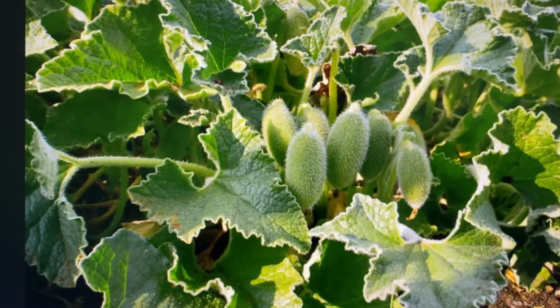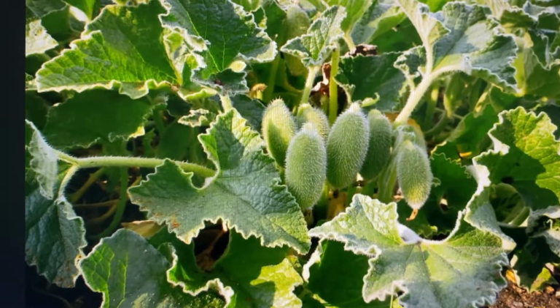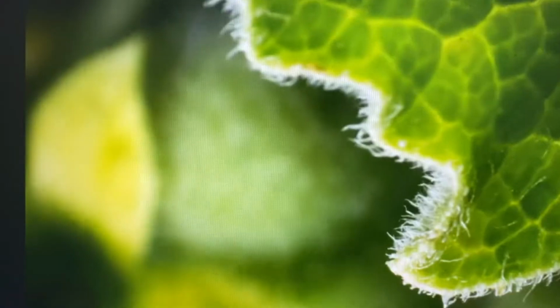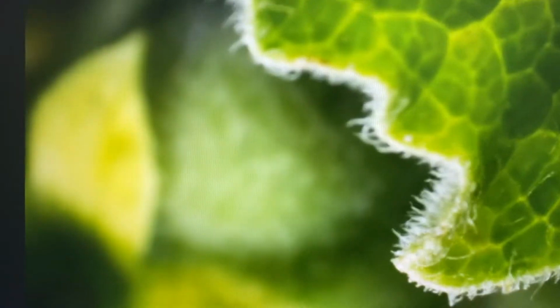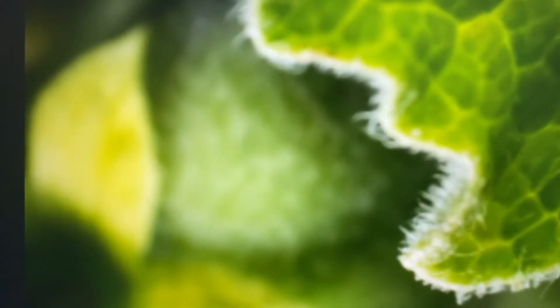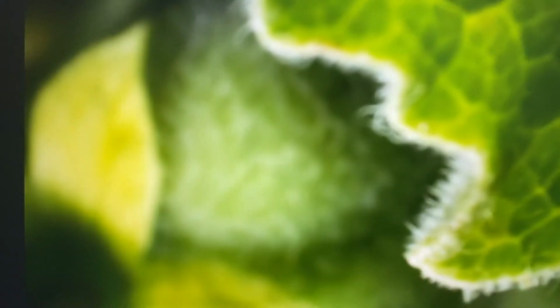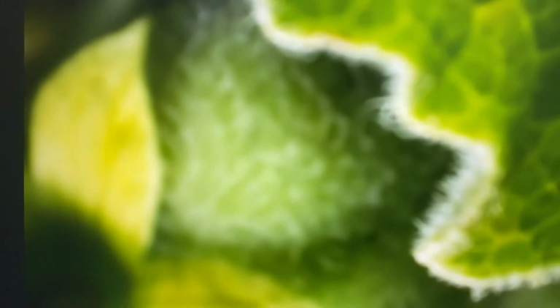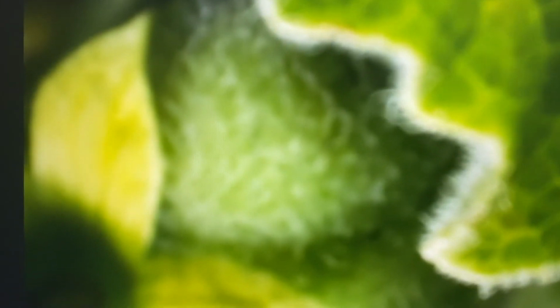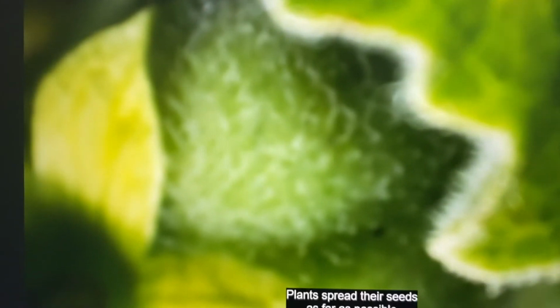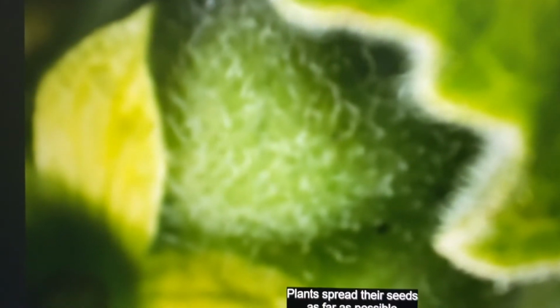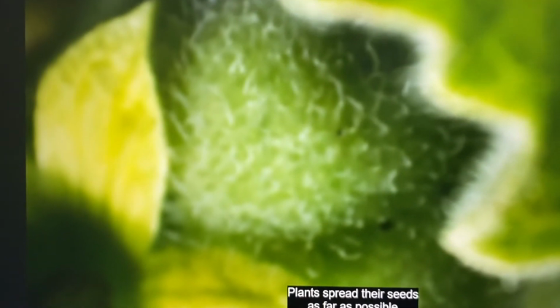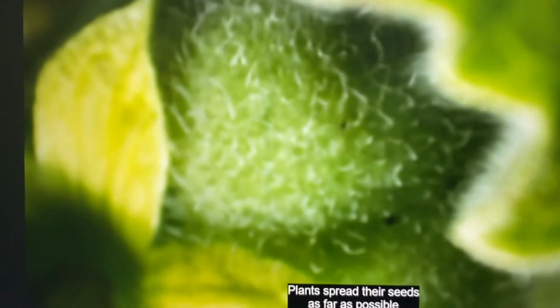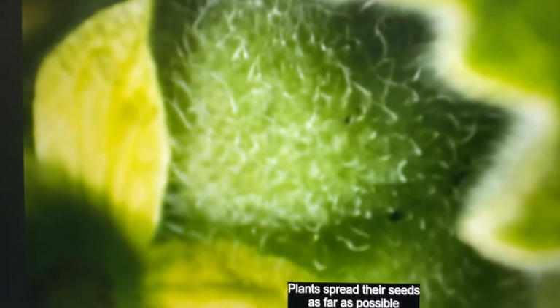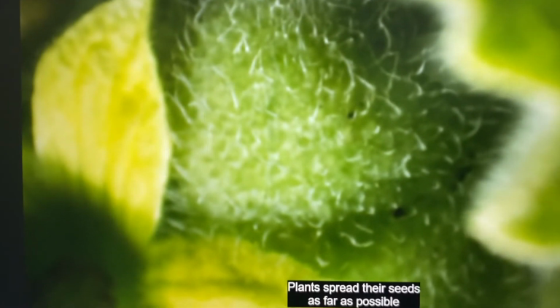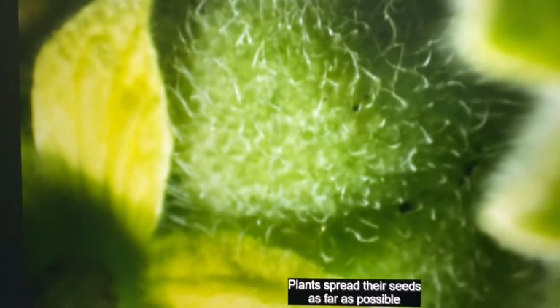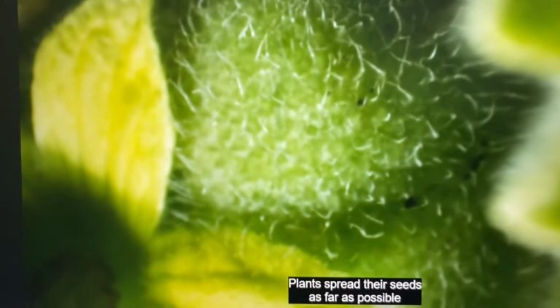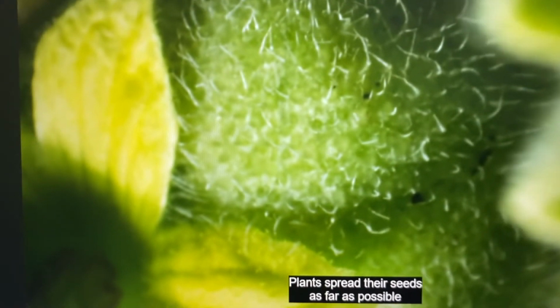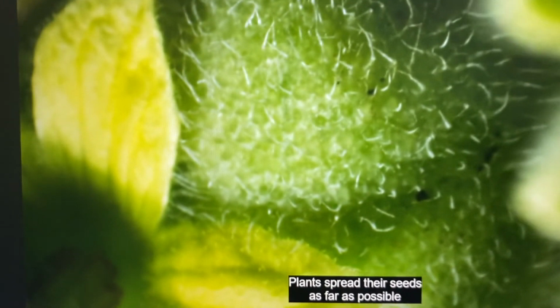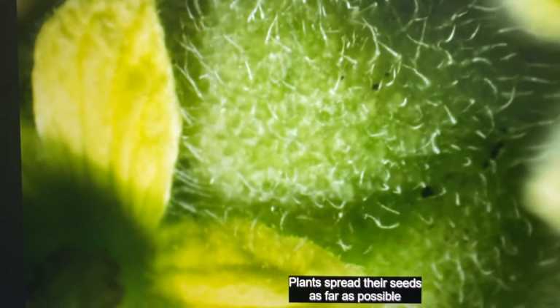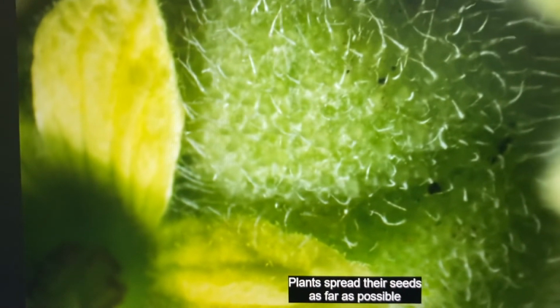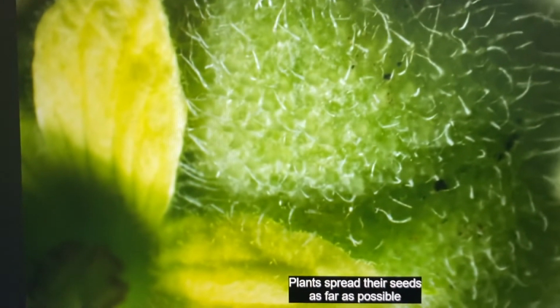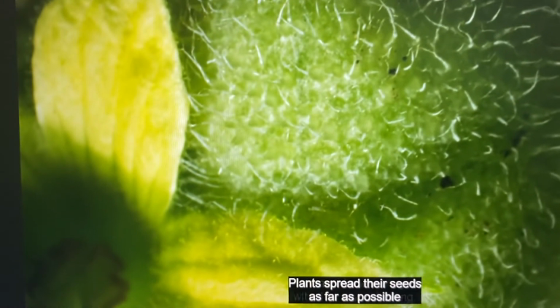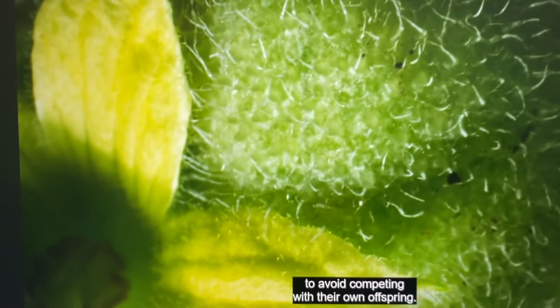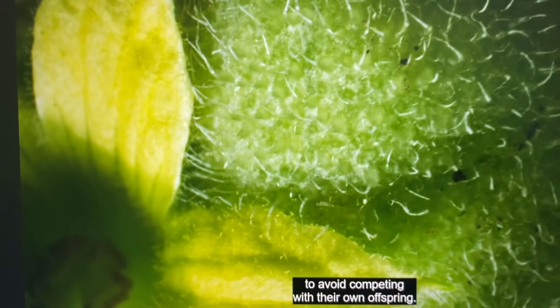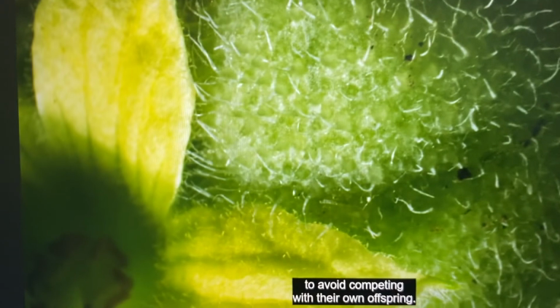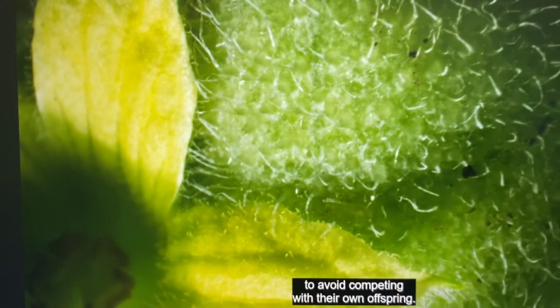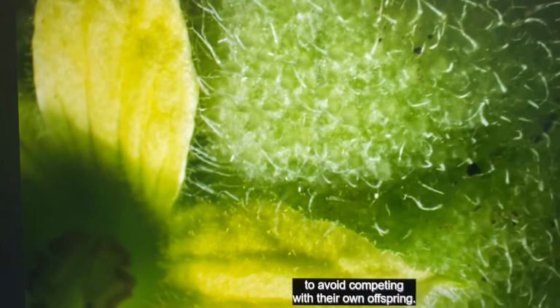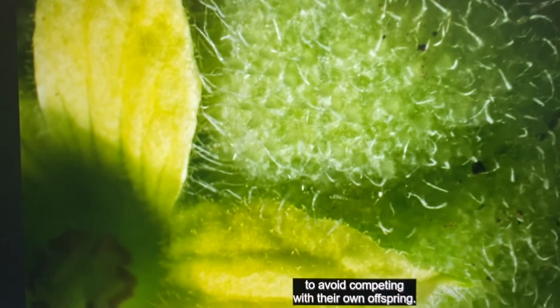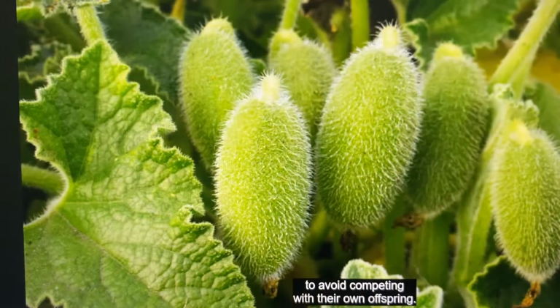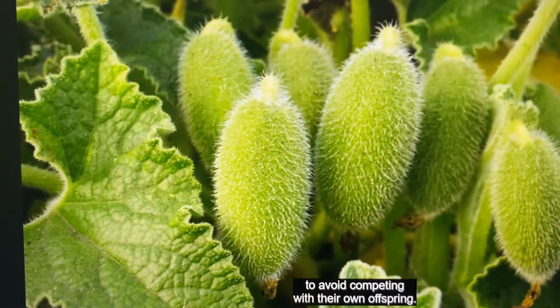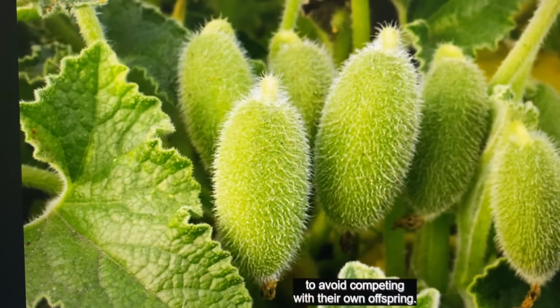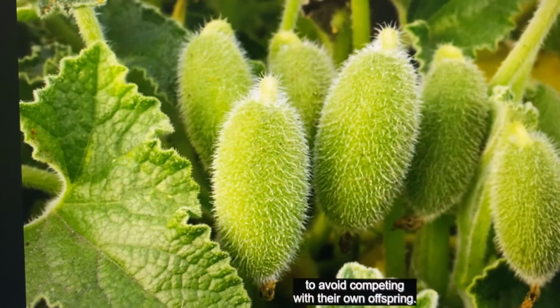Plants spread their seeds as far as possible to avoid competing with their own offspring.